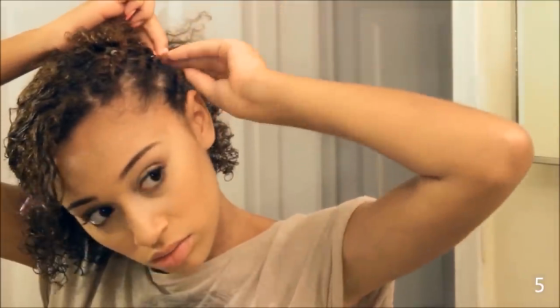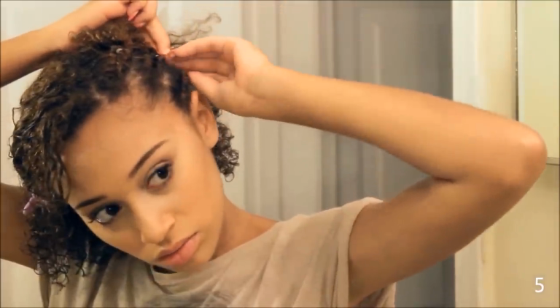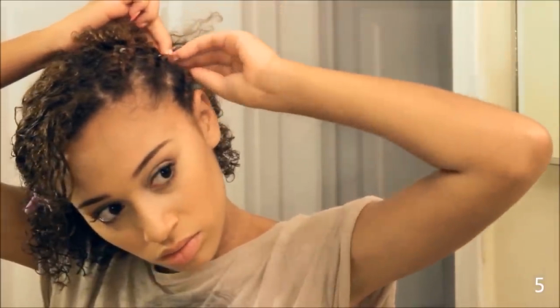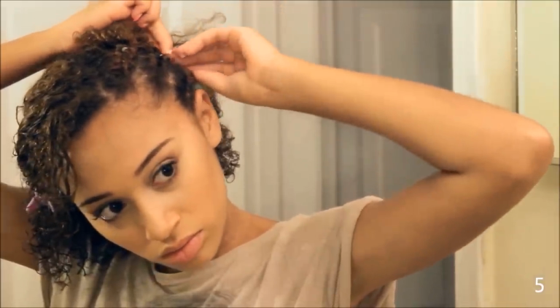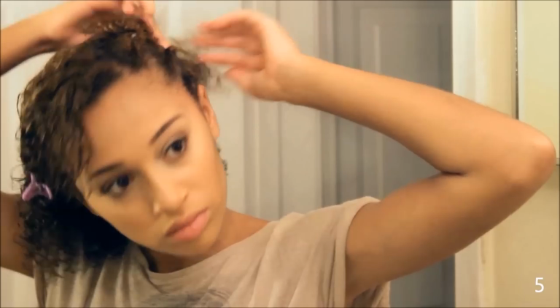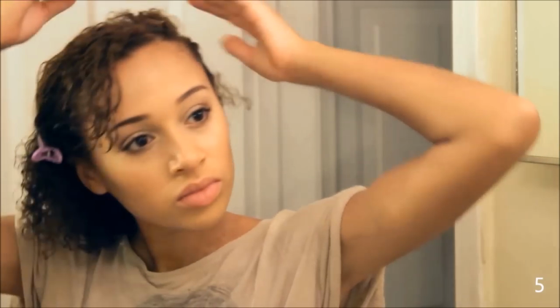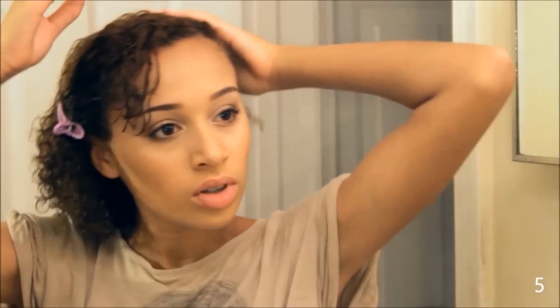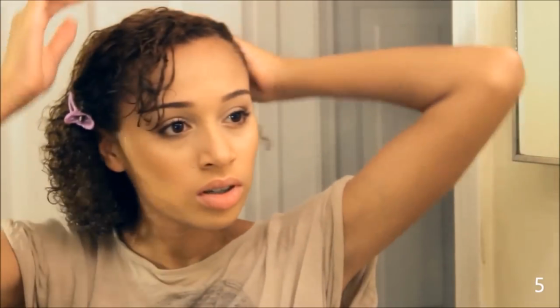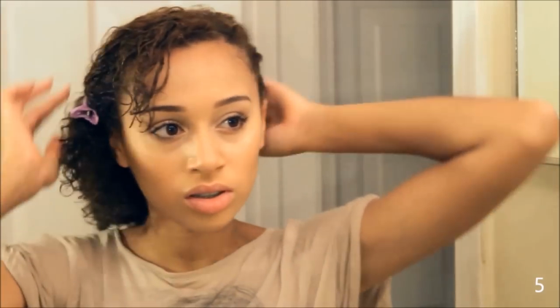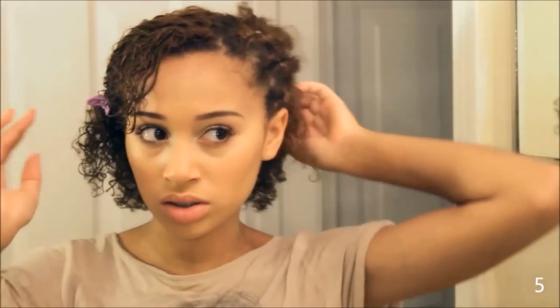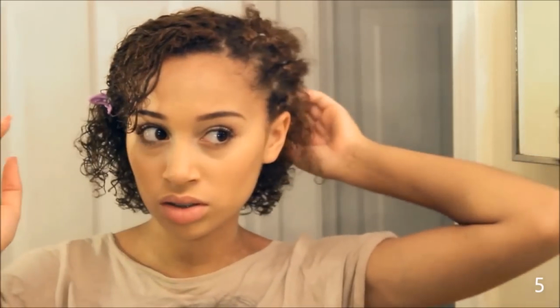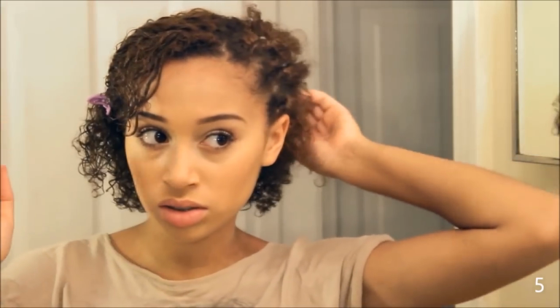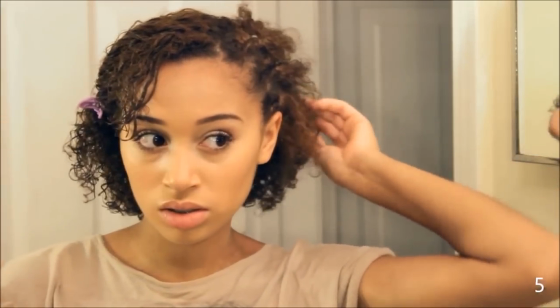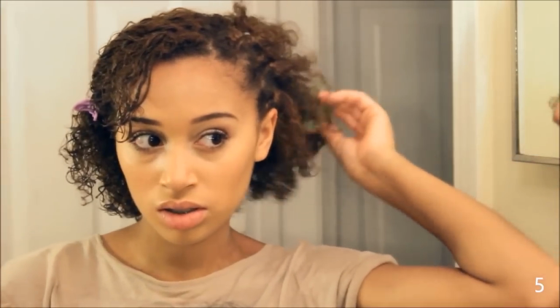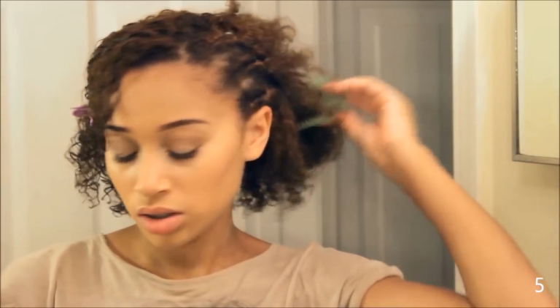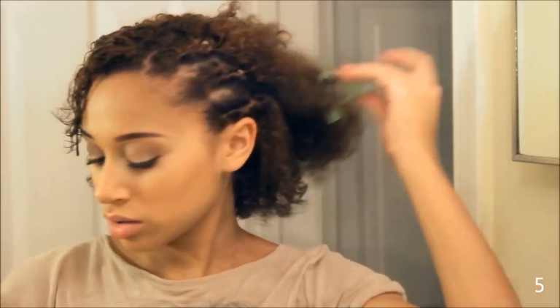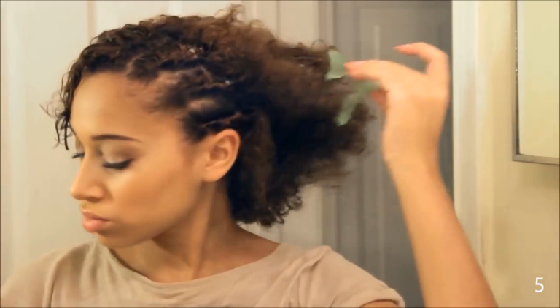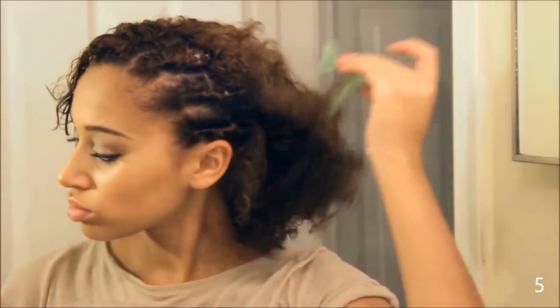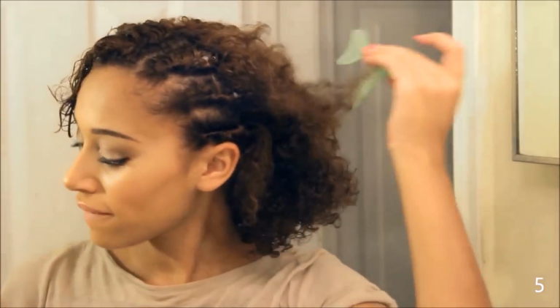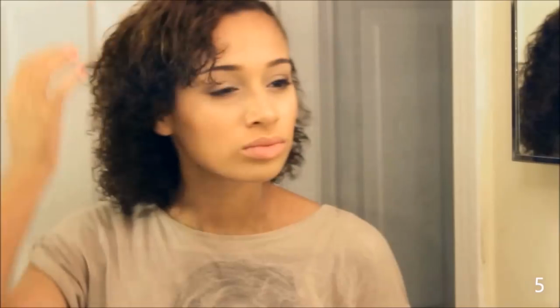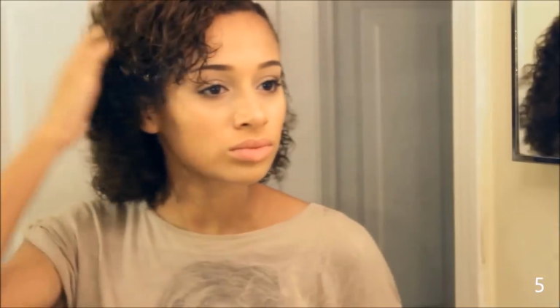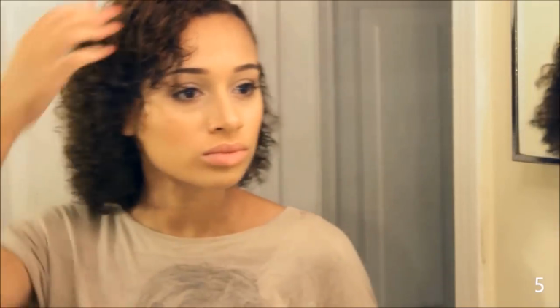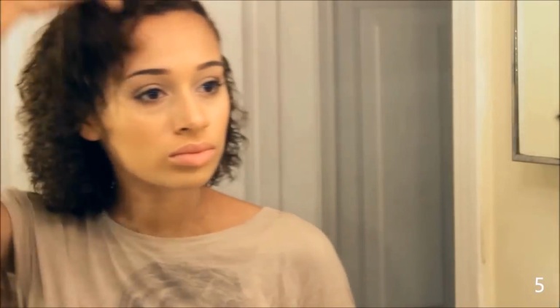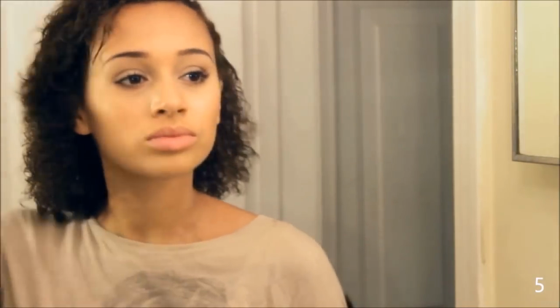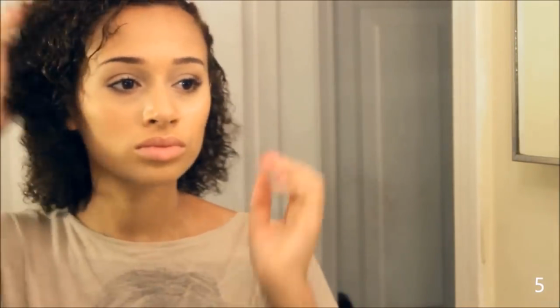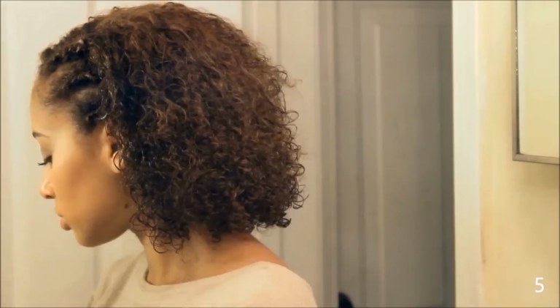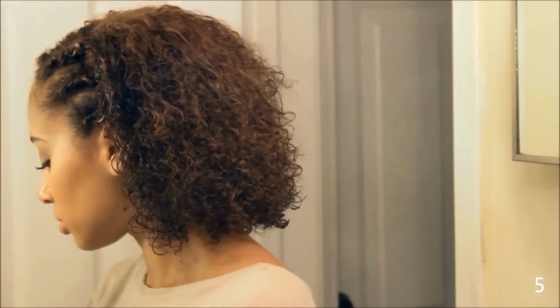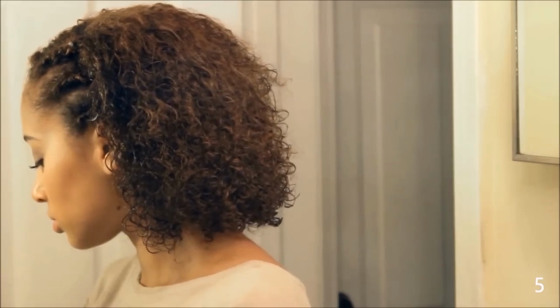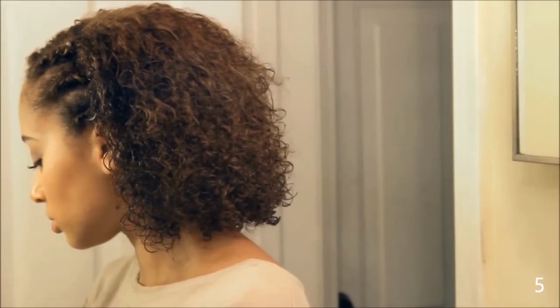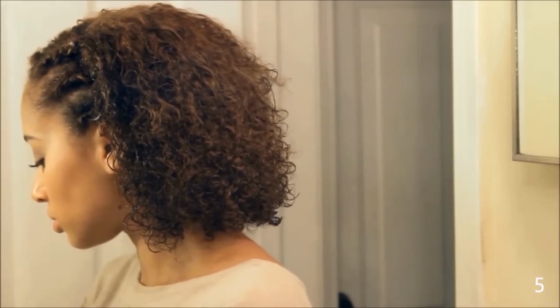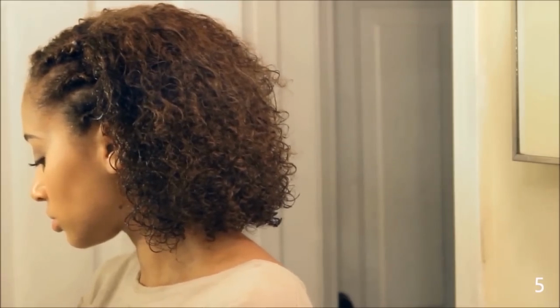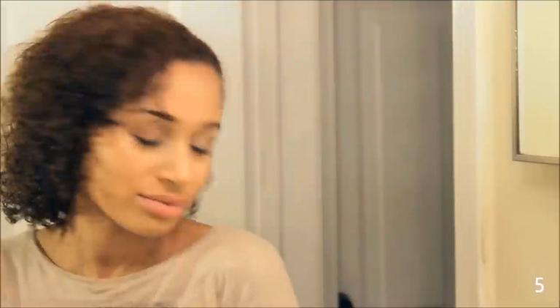You could do more, or you can even do the whole top part of your head — but I just like doing the side. It gives a little detail to your hair. I think it looks really cute.